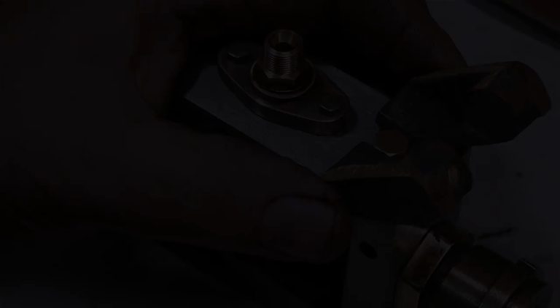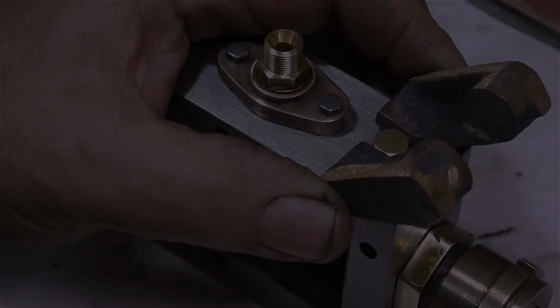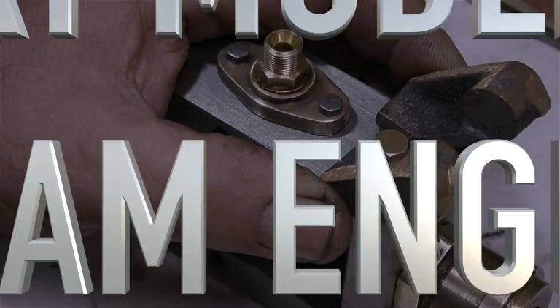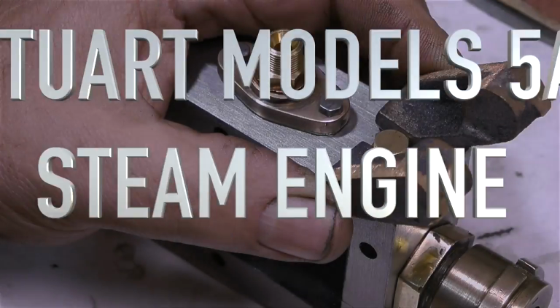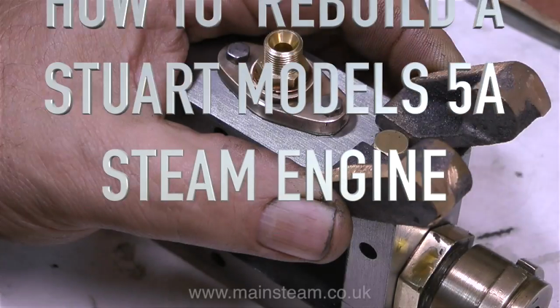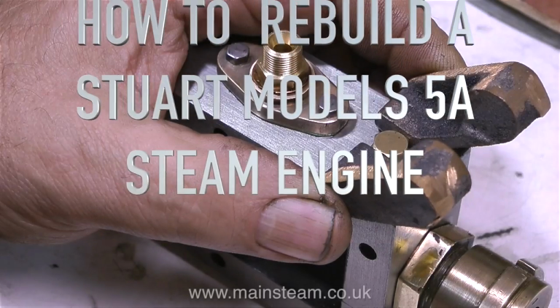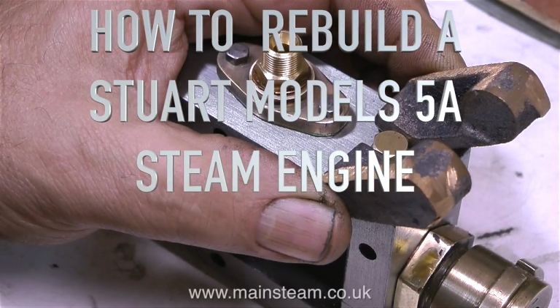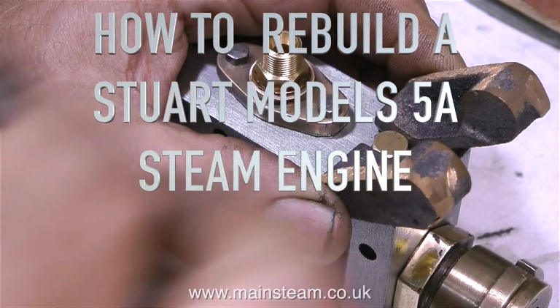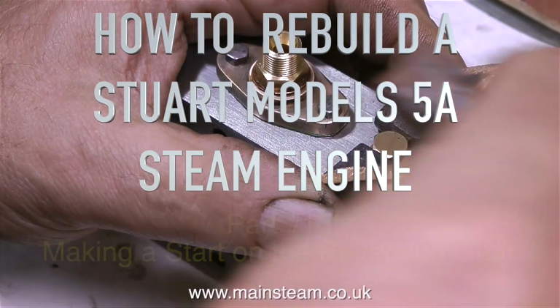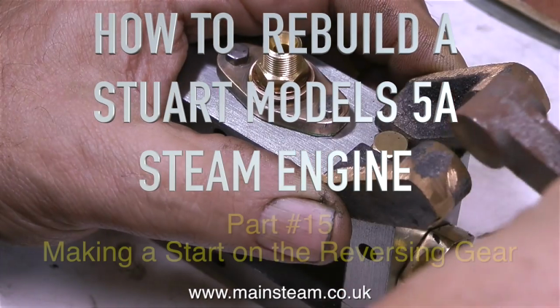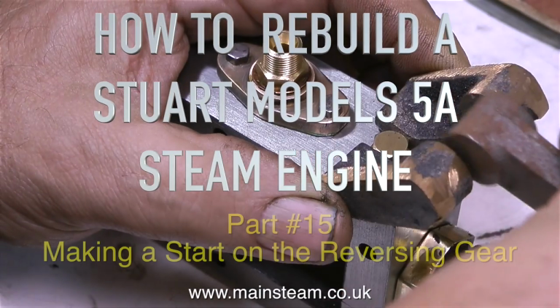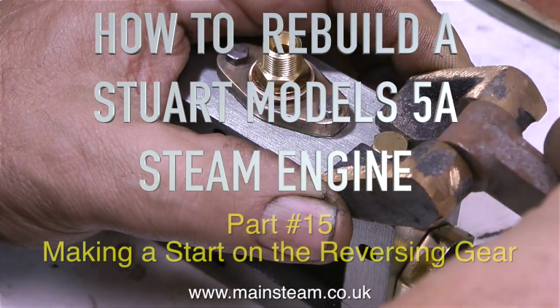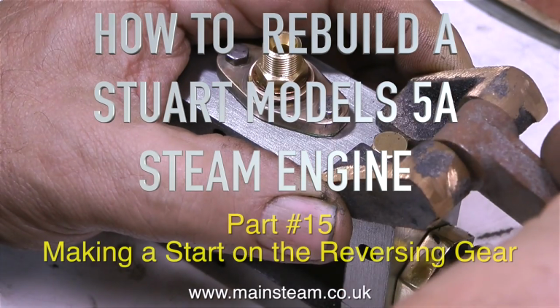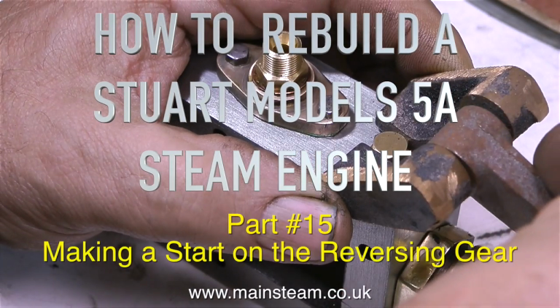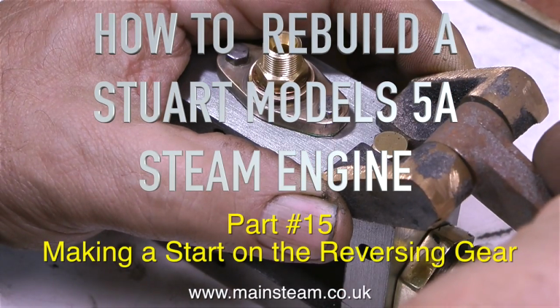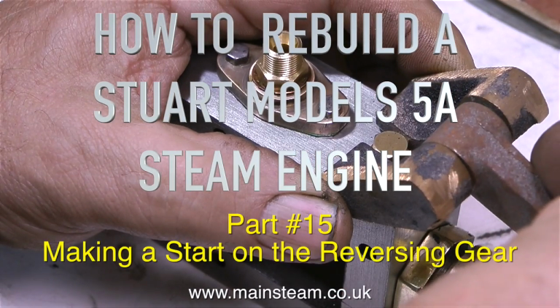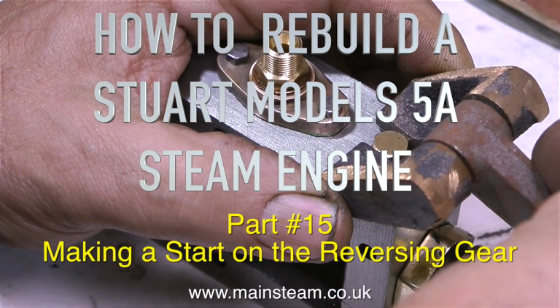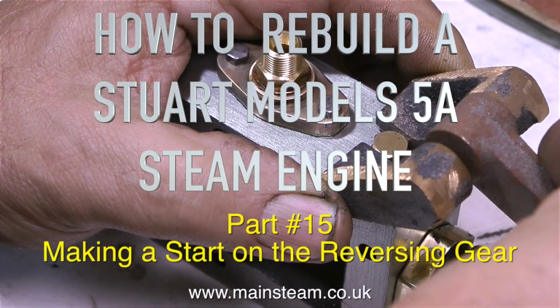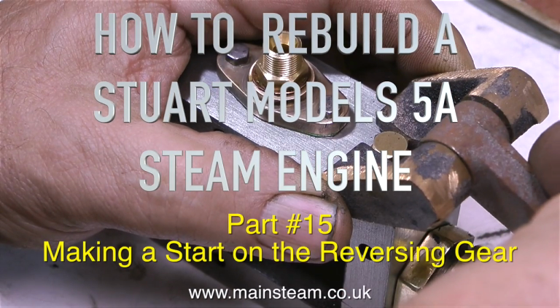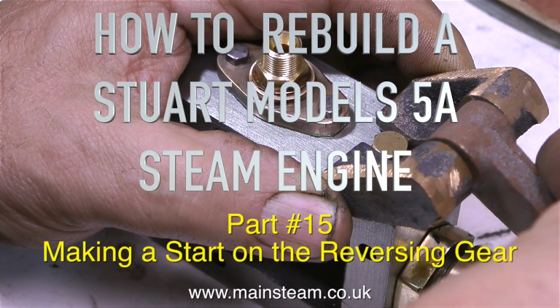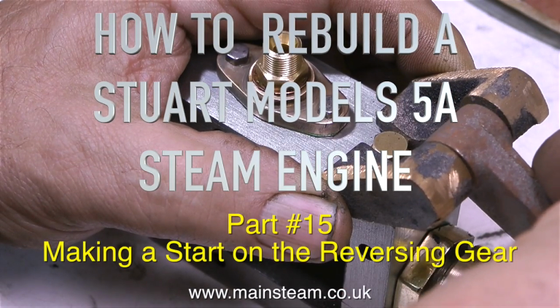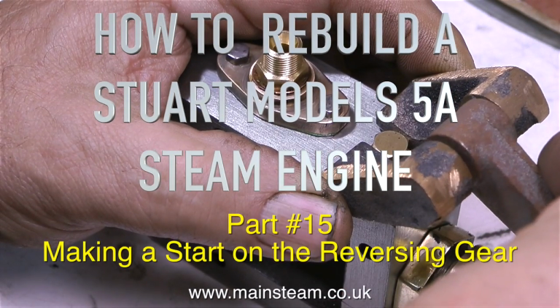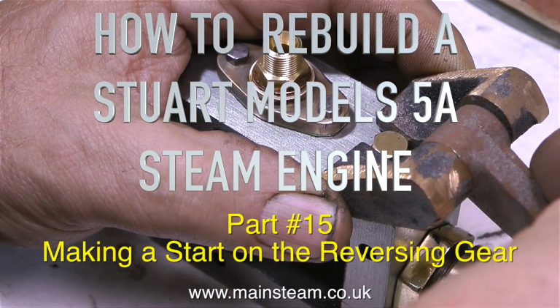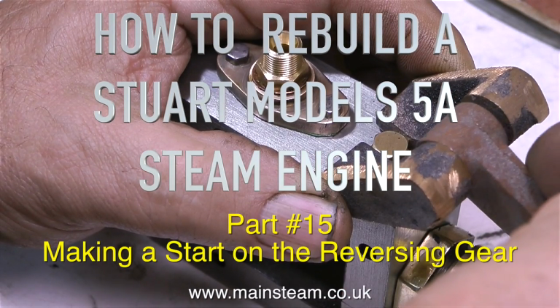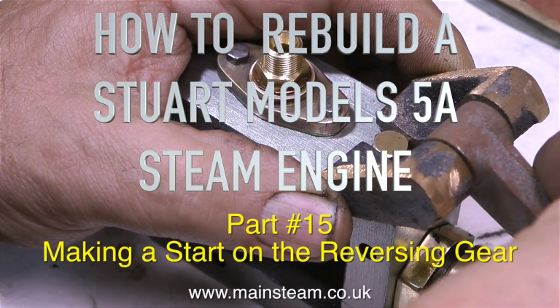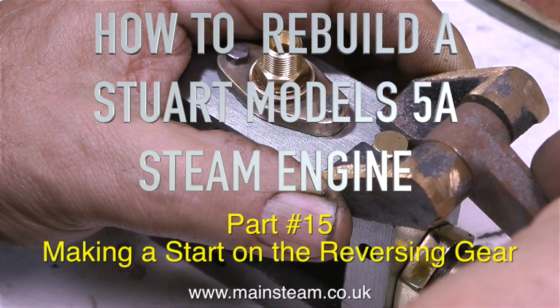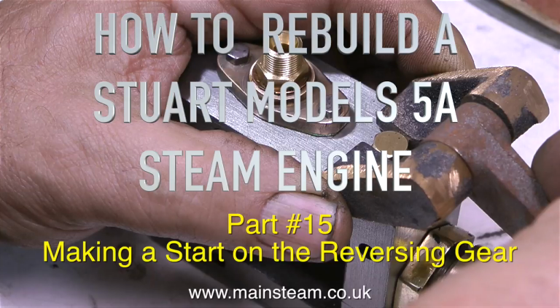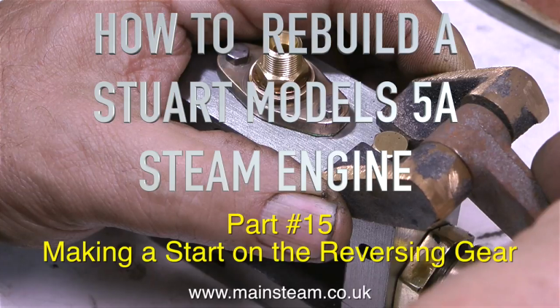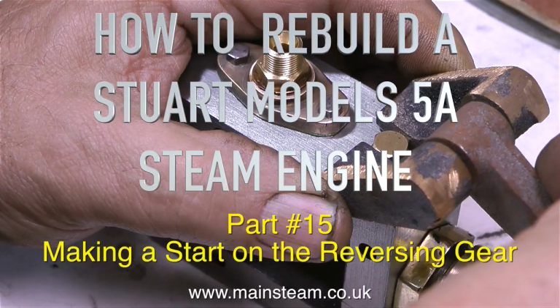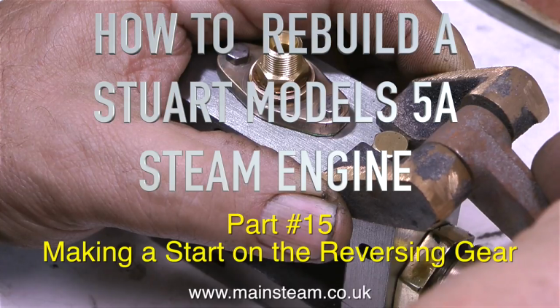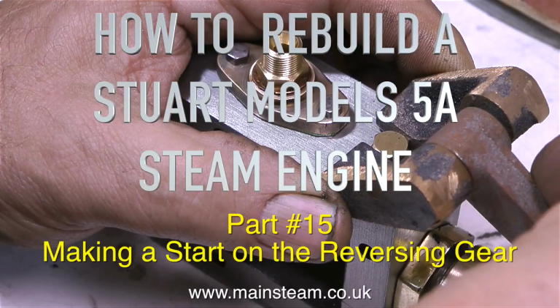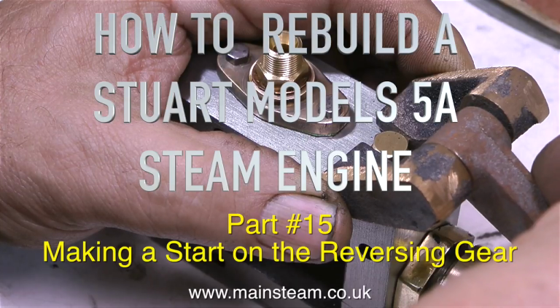How to rebuild a Stuart Models 5A steam engine. This is part 15, making a start on the reversing gear.